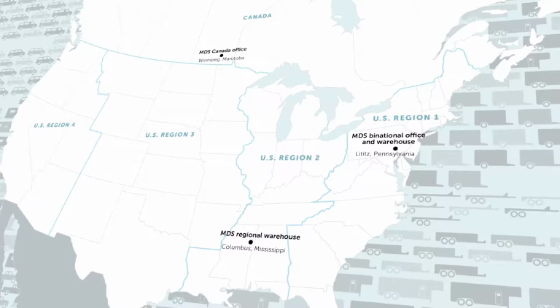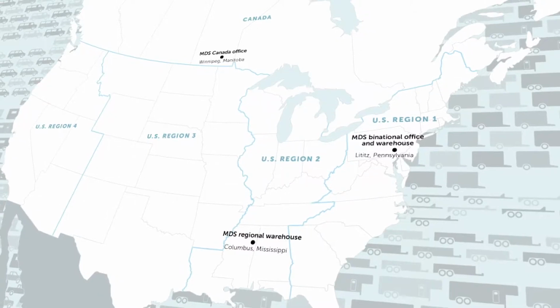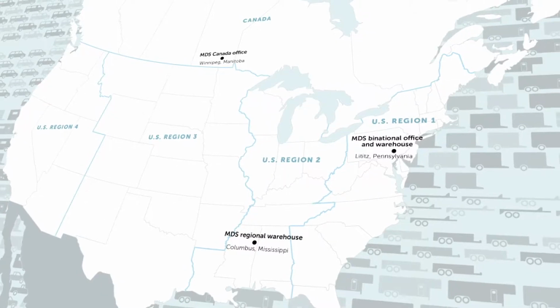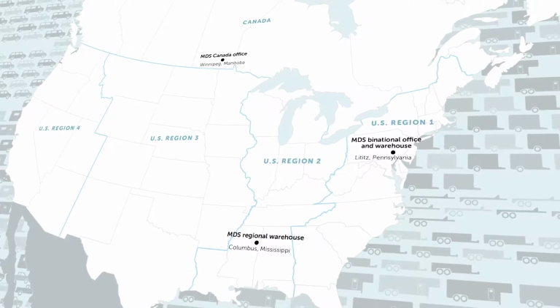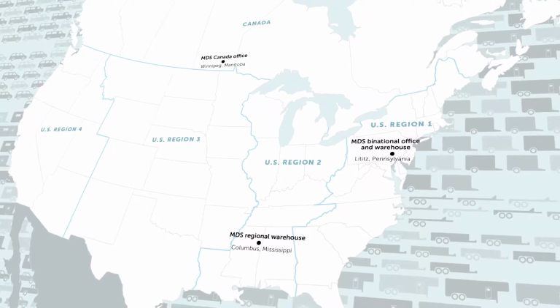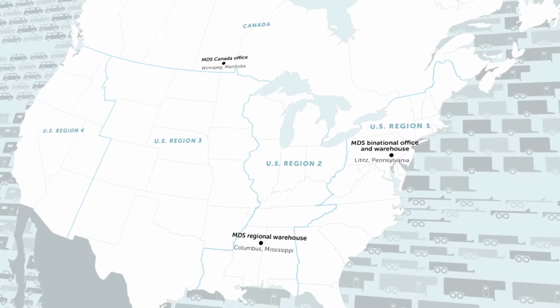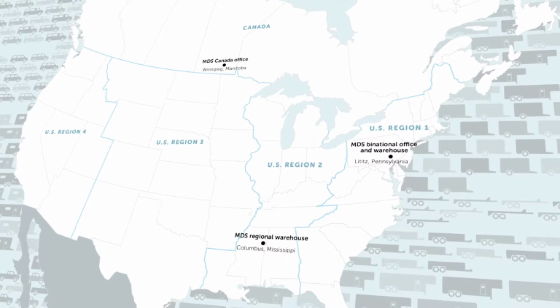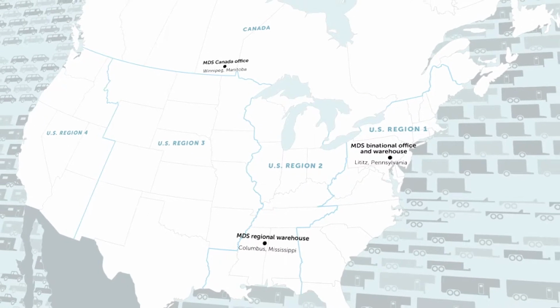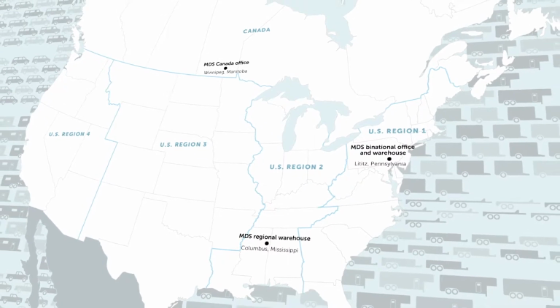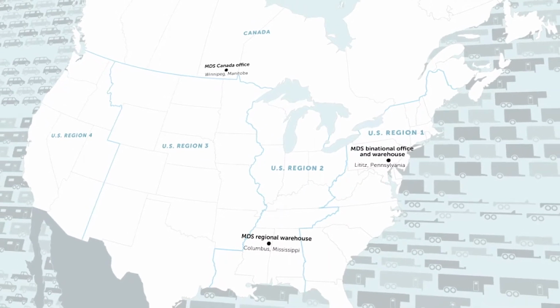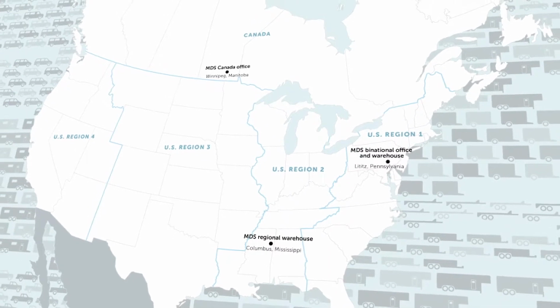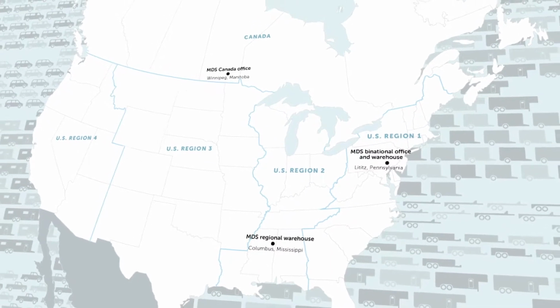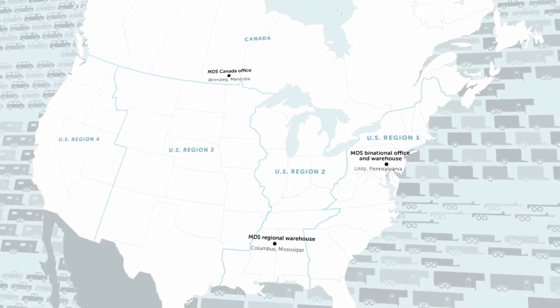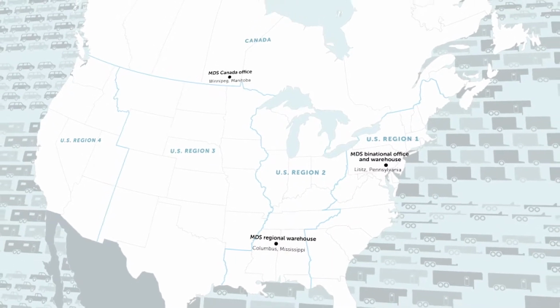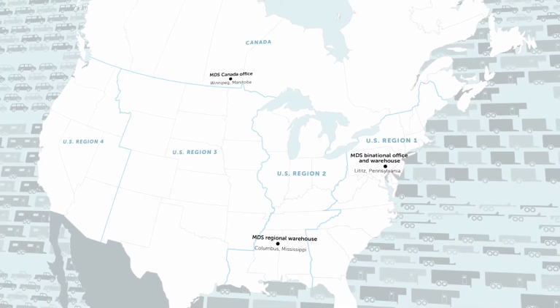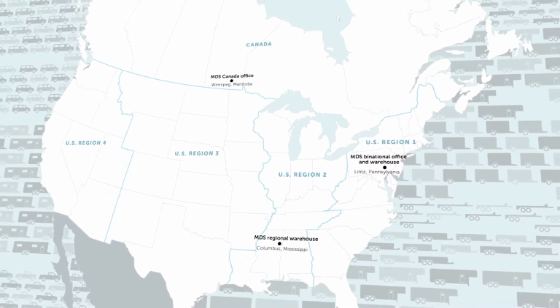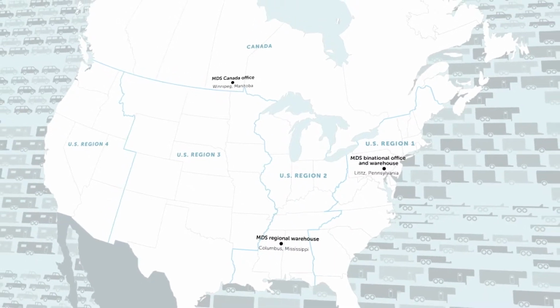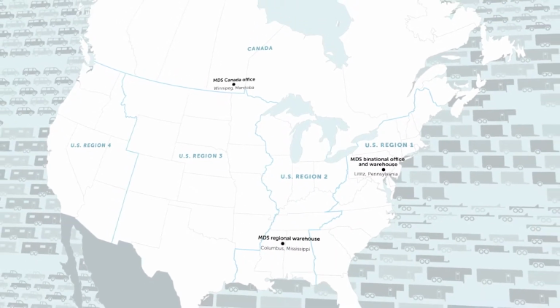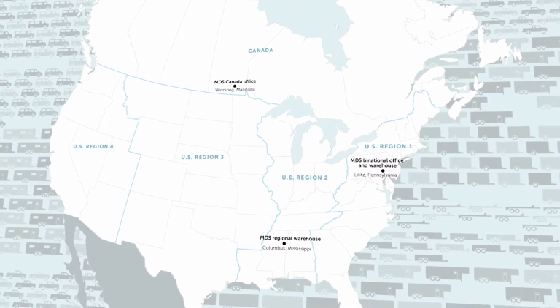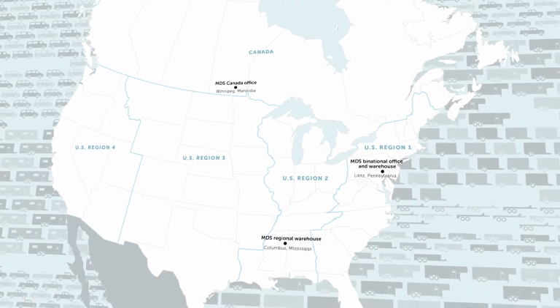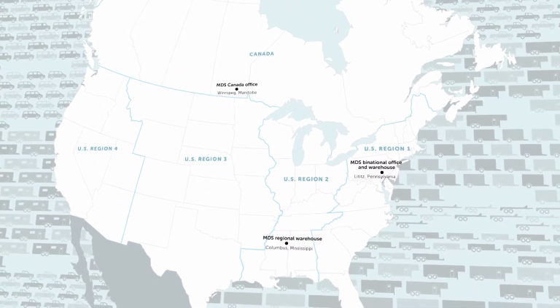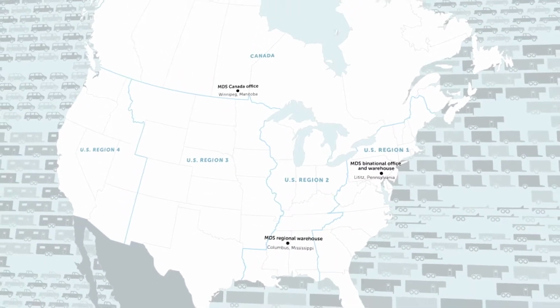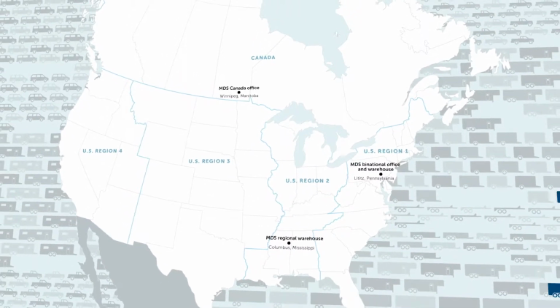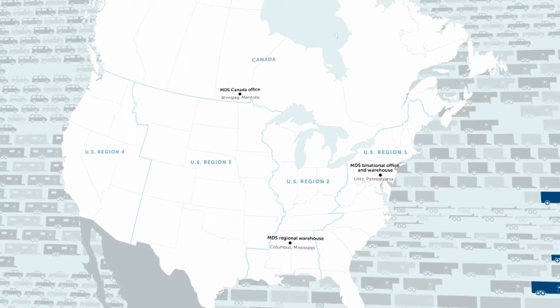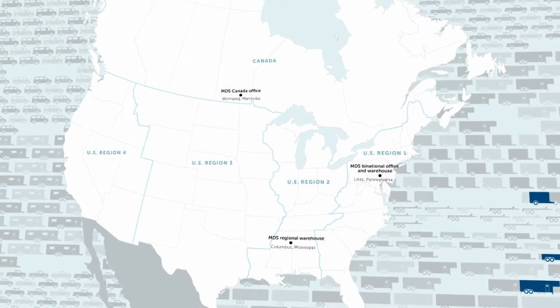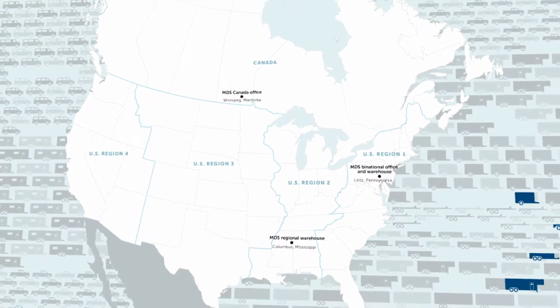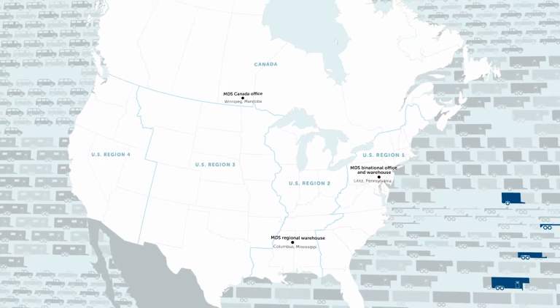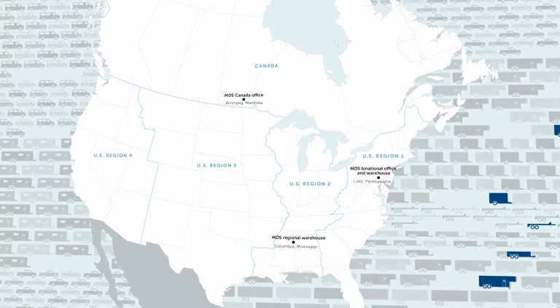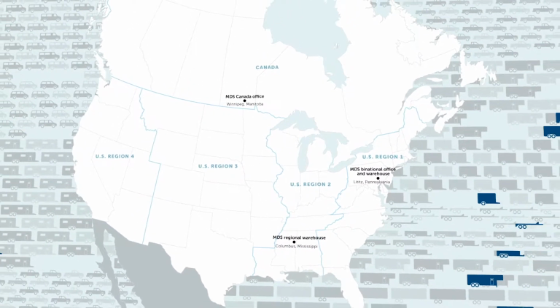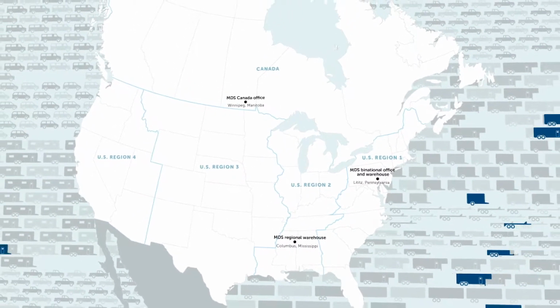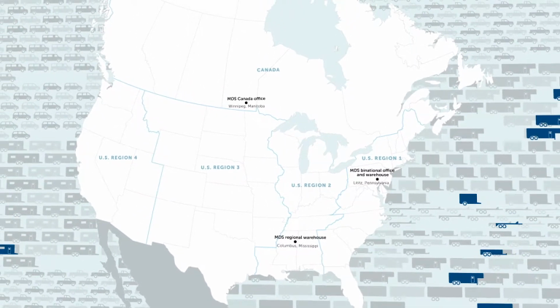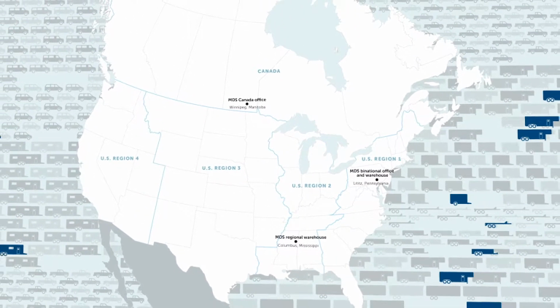Between the U.S. and Canada, MDS has close to 300 vehicles and trailers.